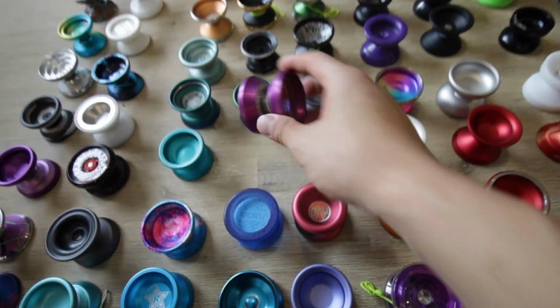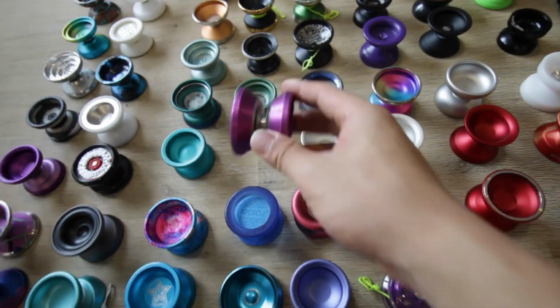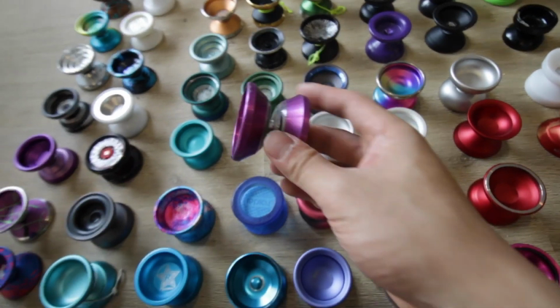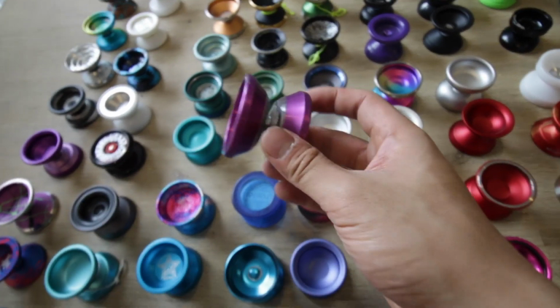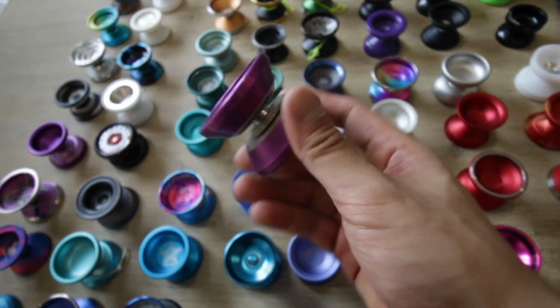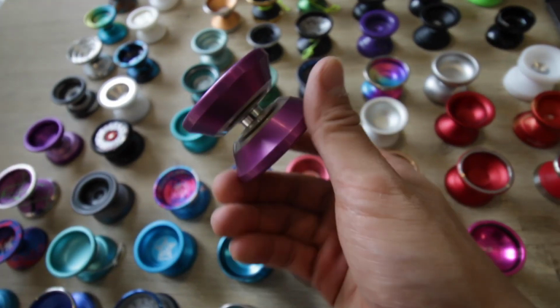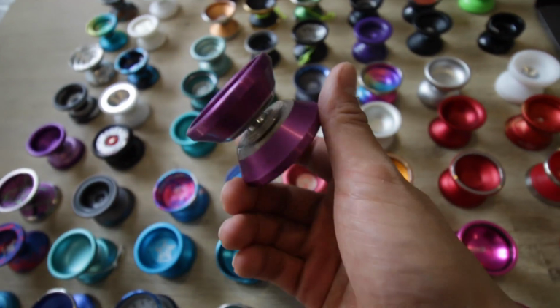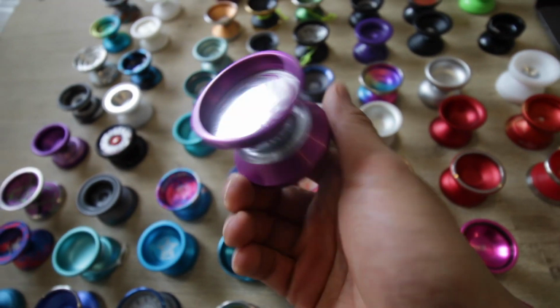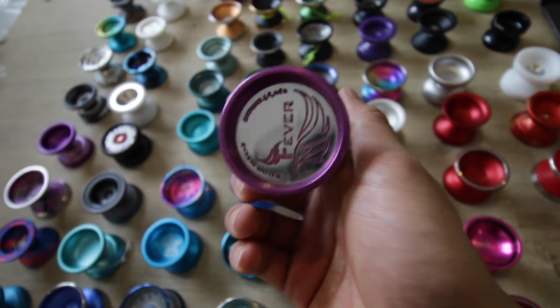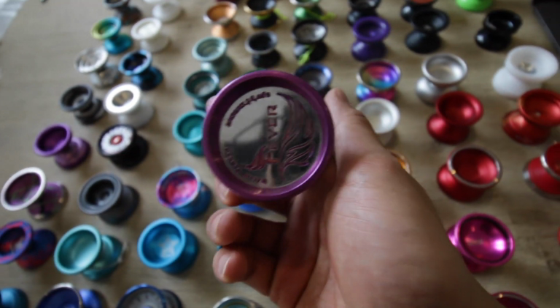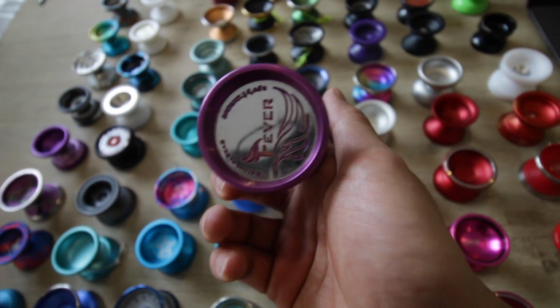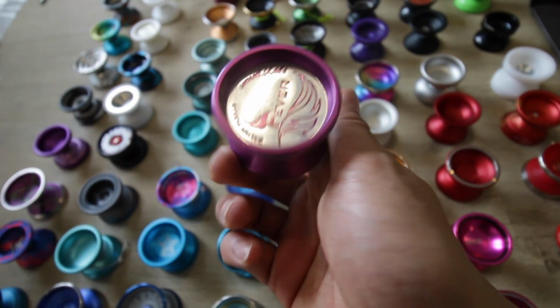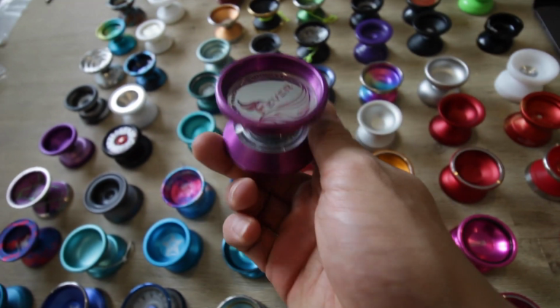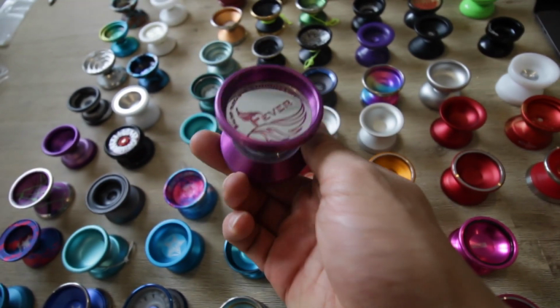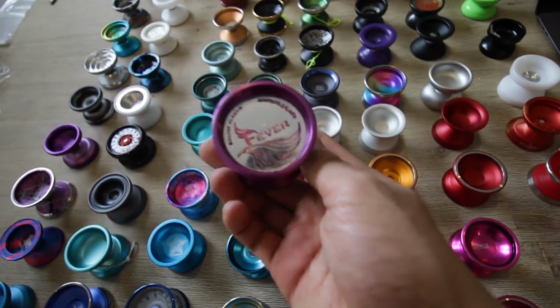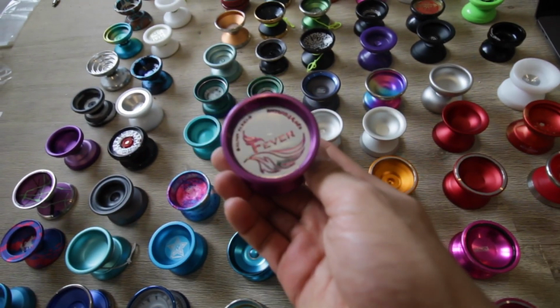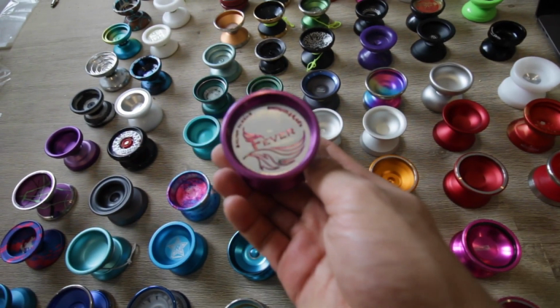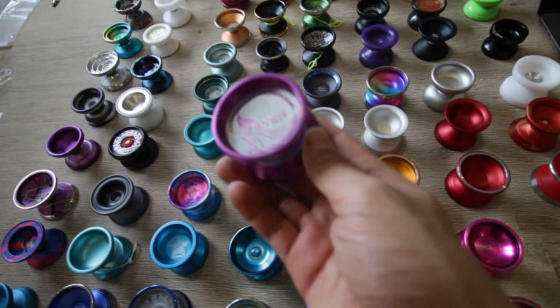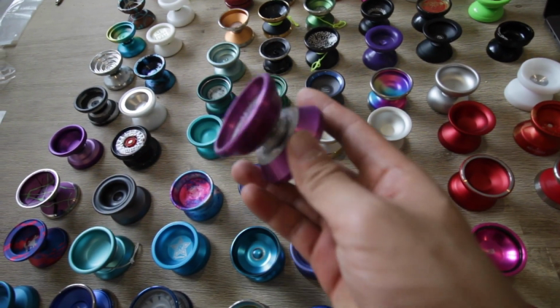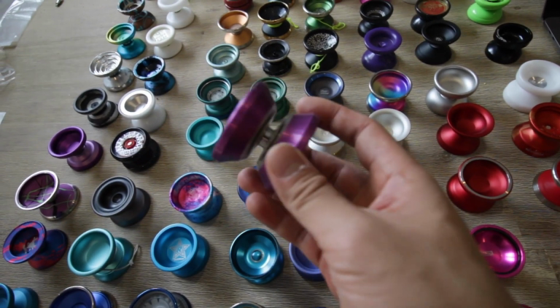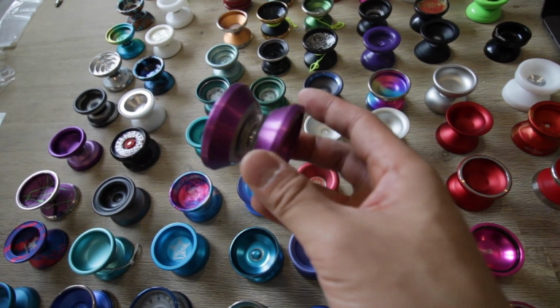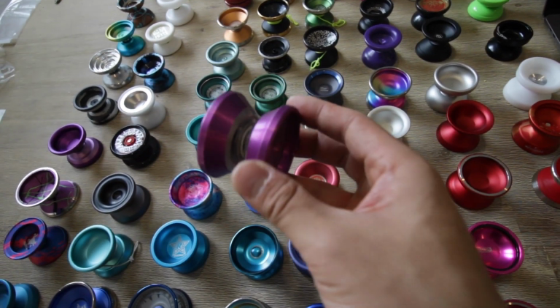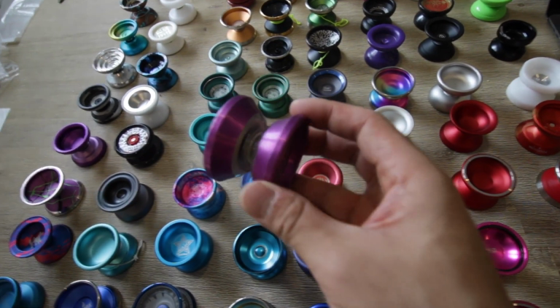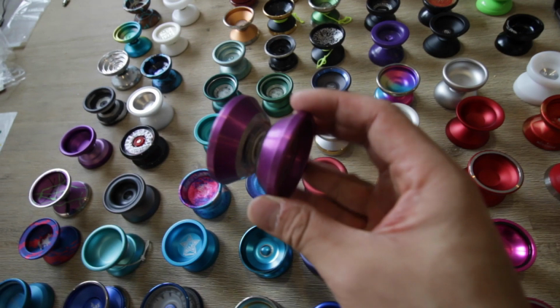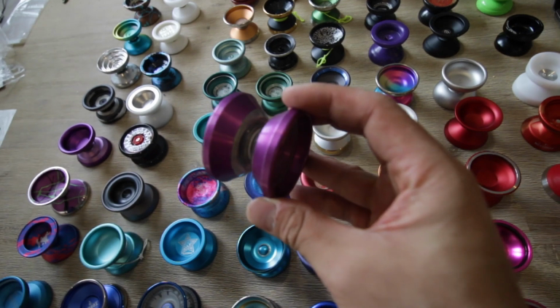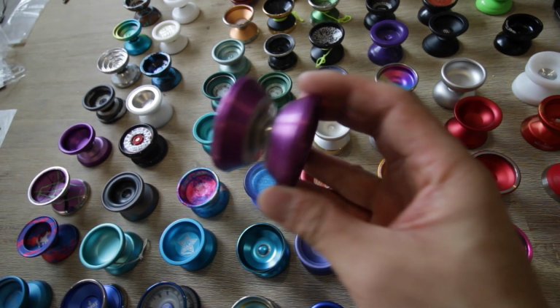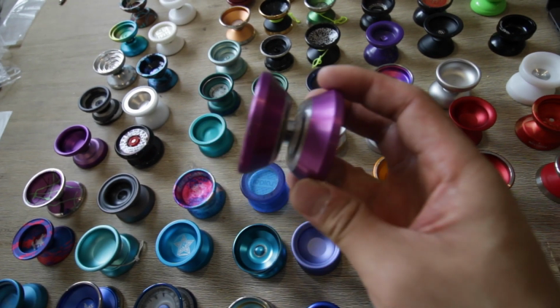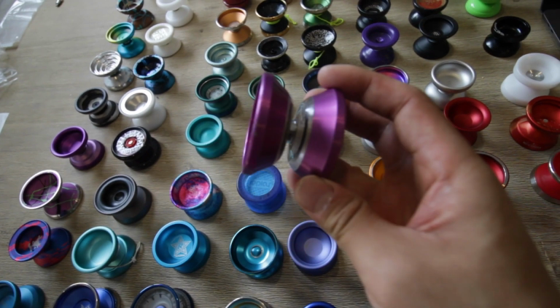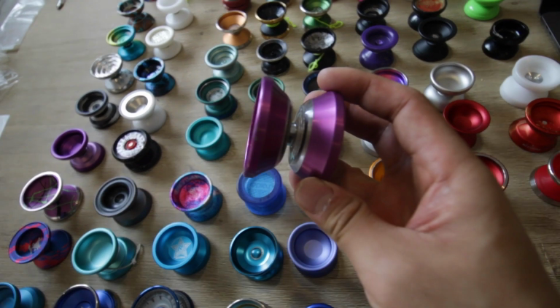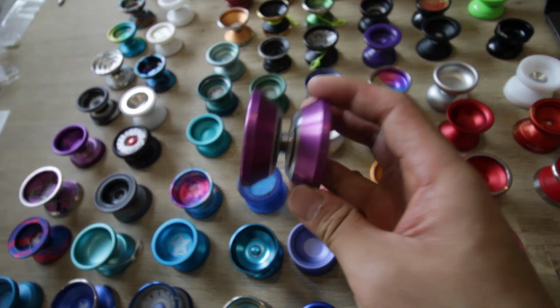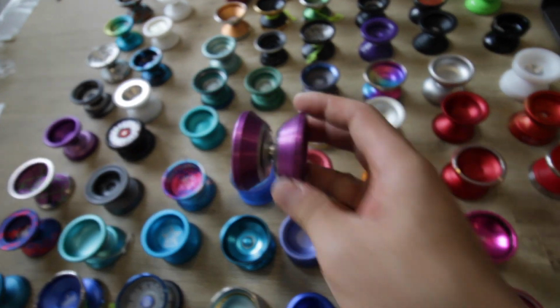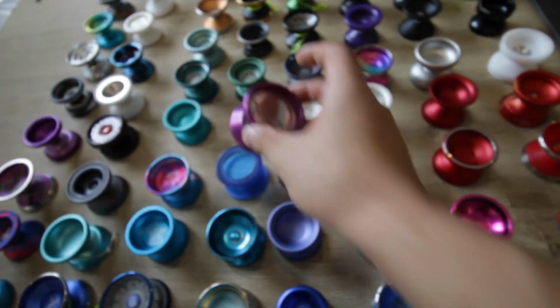Actually really sad to see this one go — Yo-Yo Jam Fever, the special edition with the purple rims.